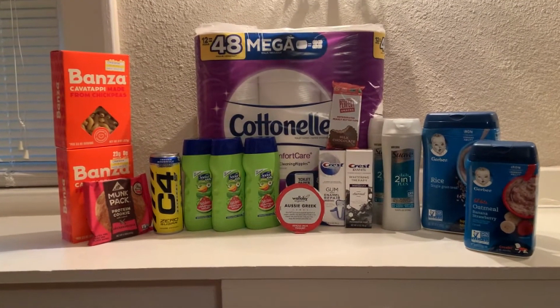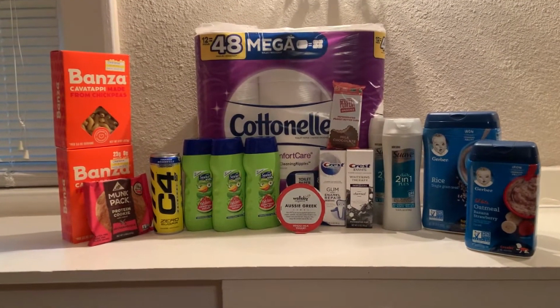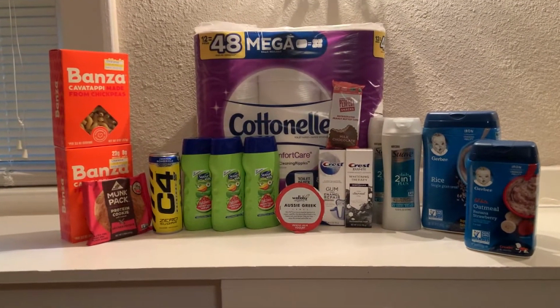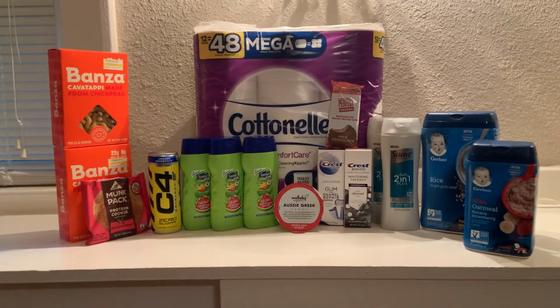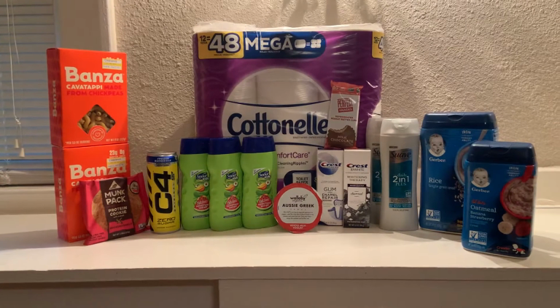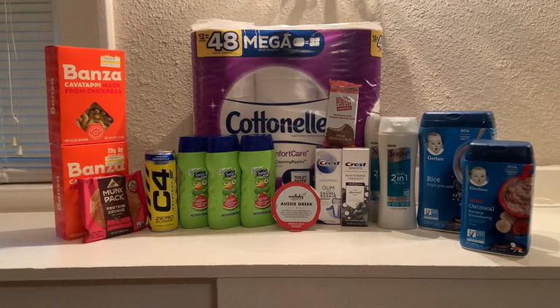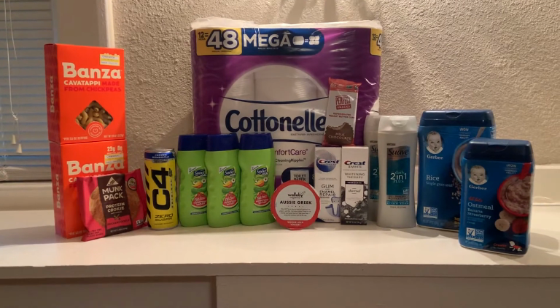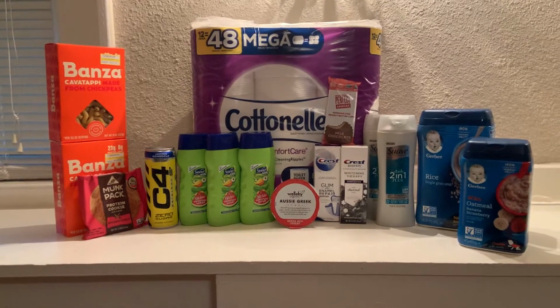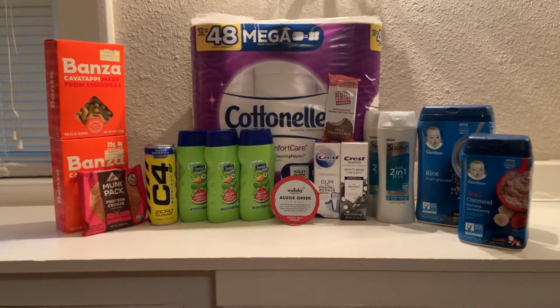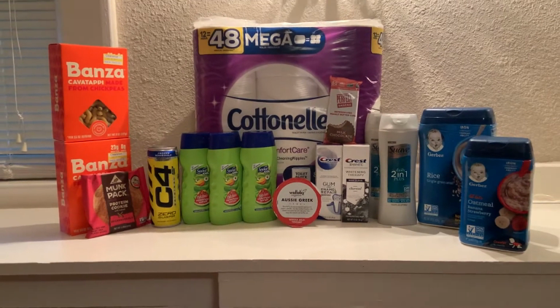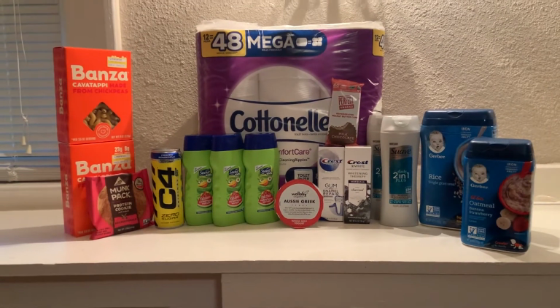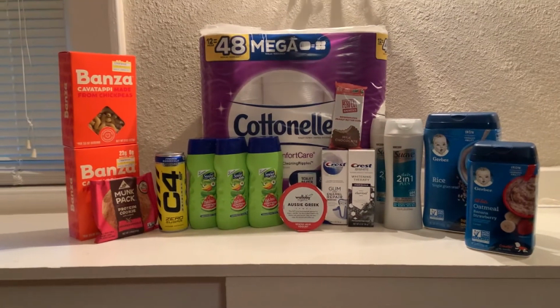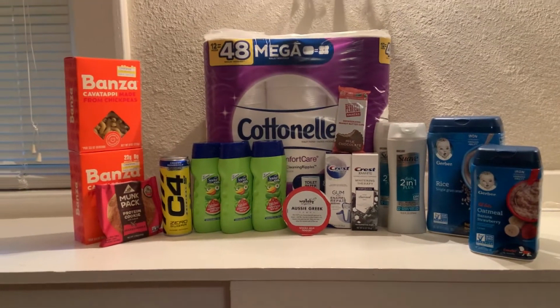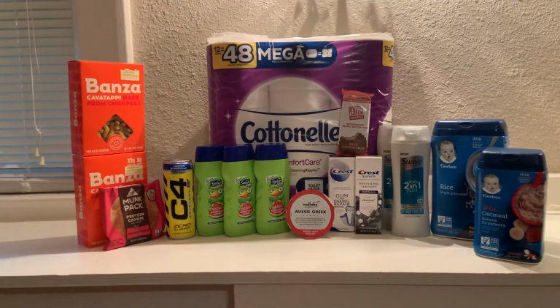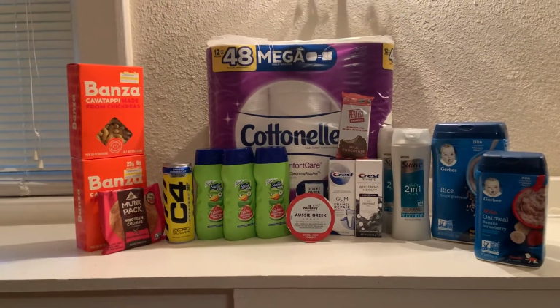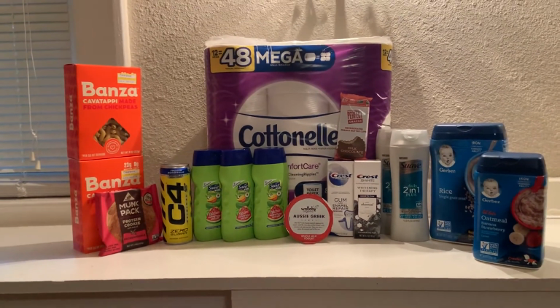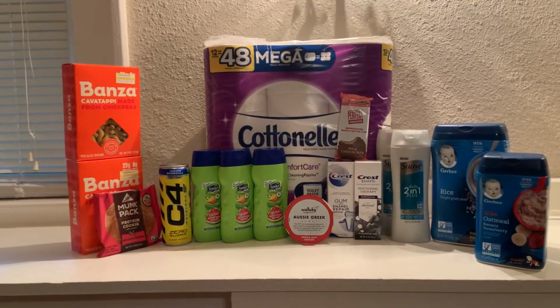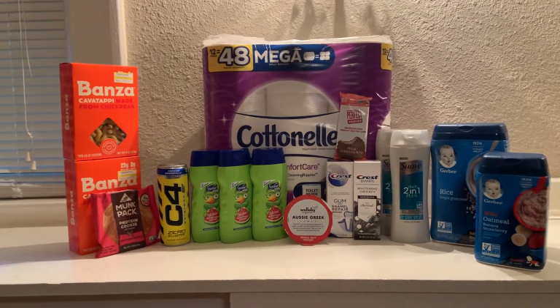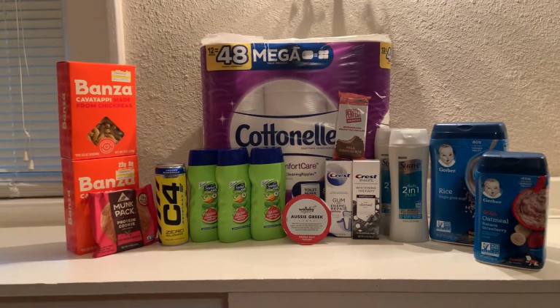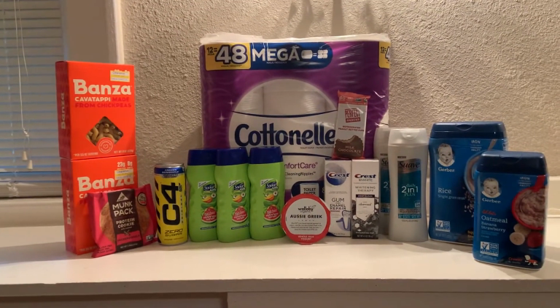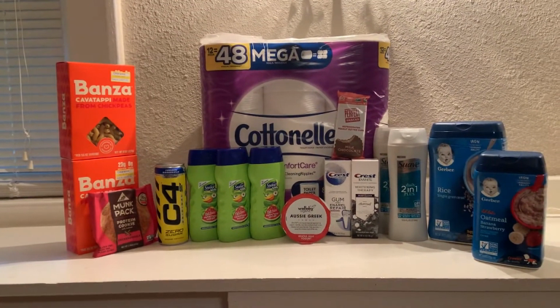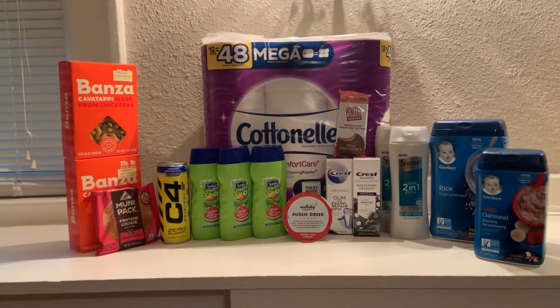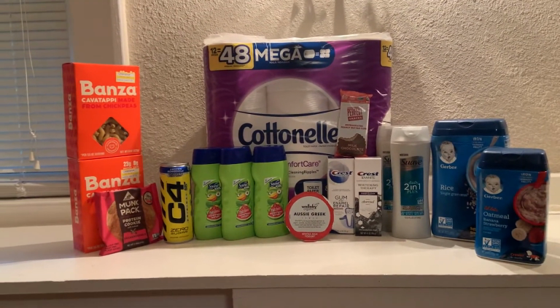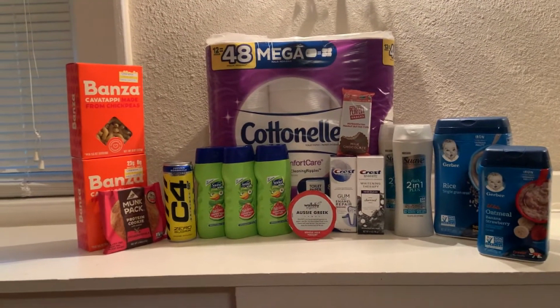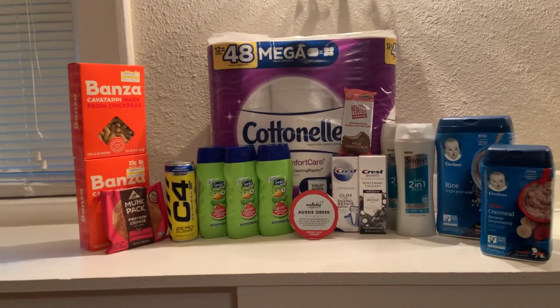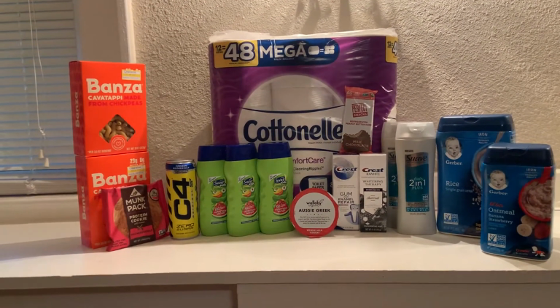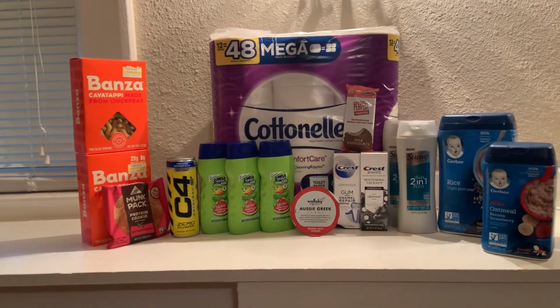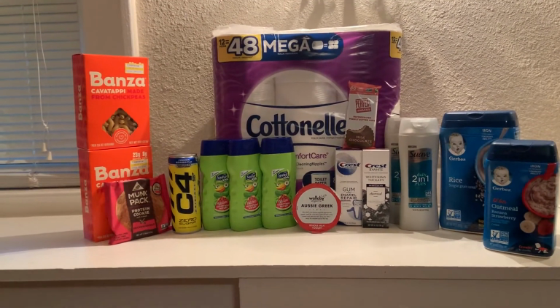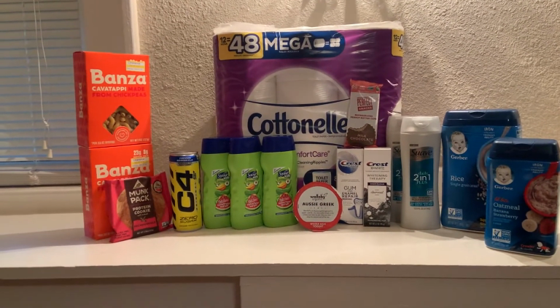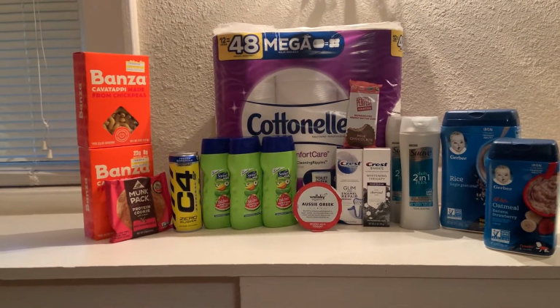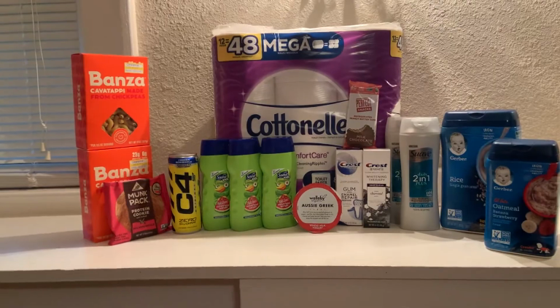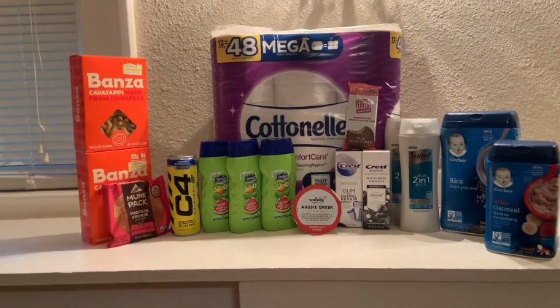For this haul, I went to H-E-B, Walmart, and Whole Foods, and I have a bonus one at Target.